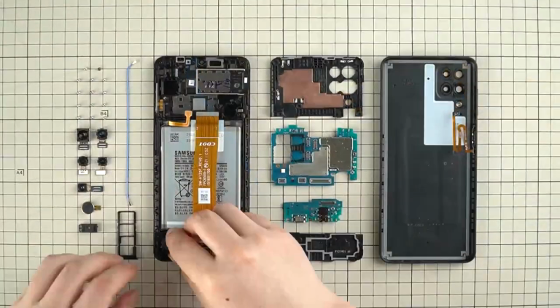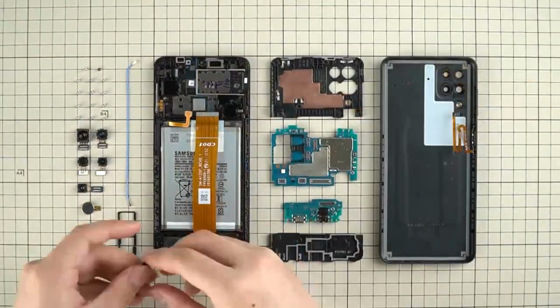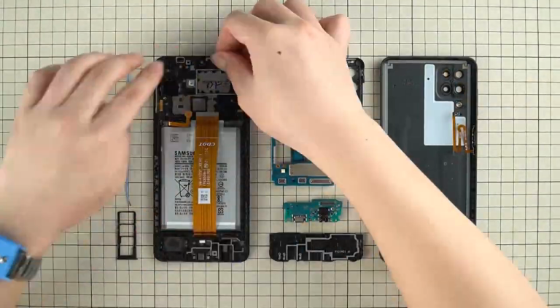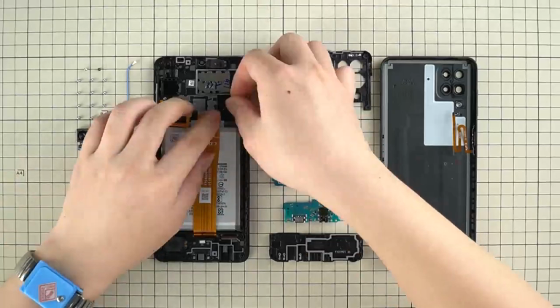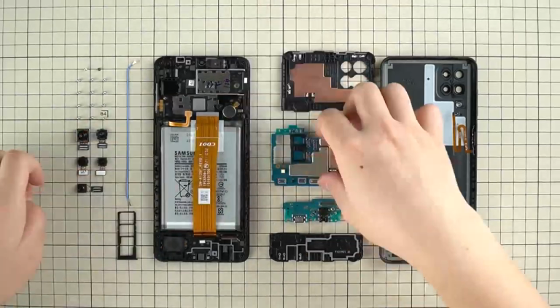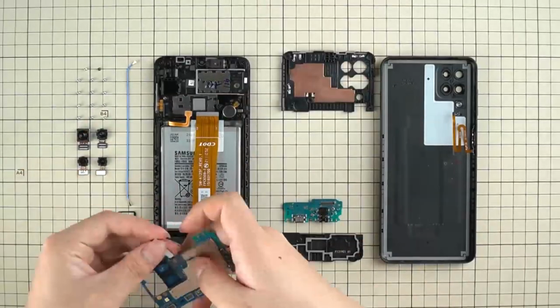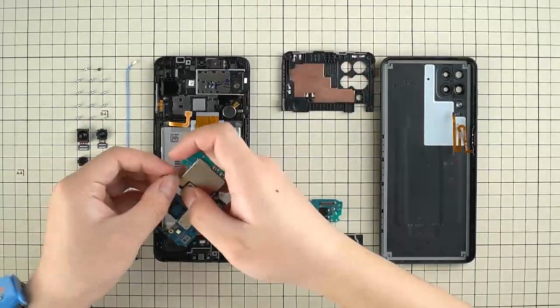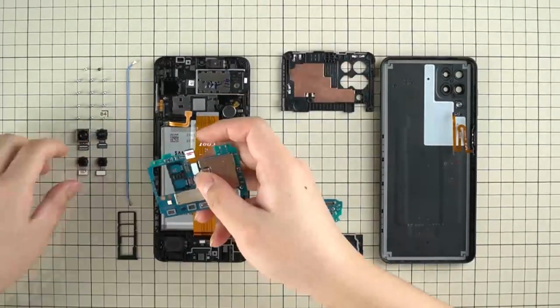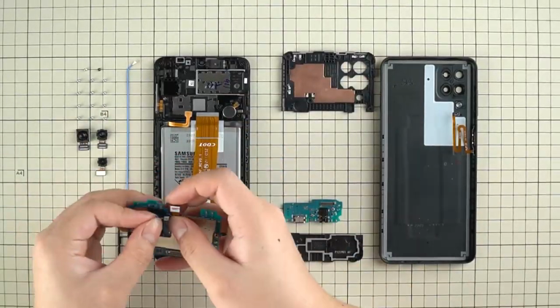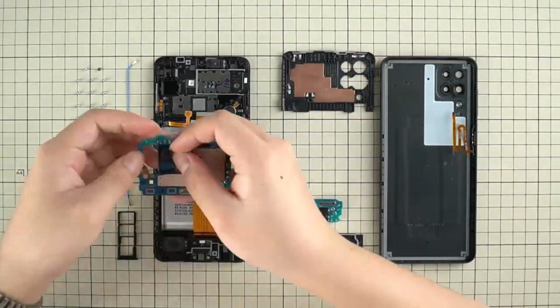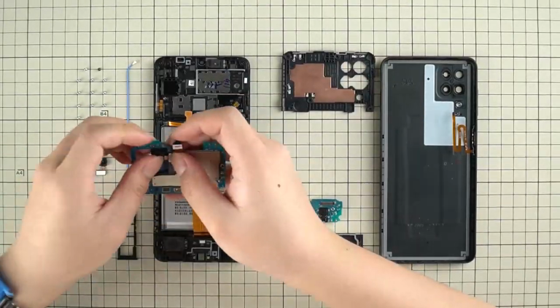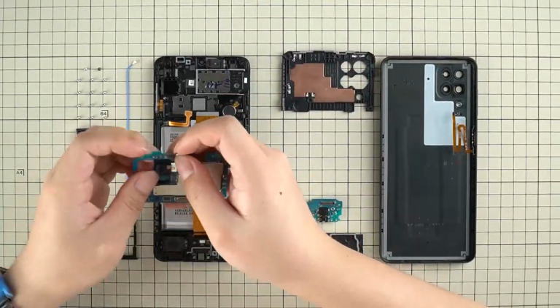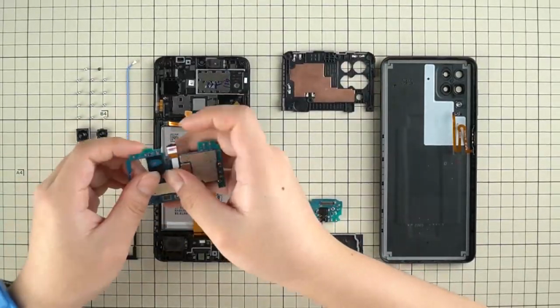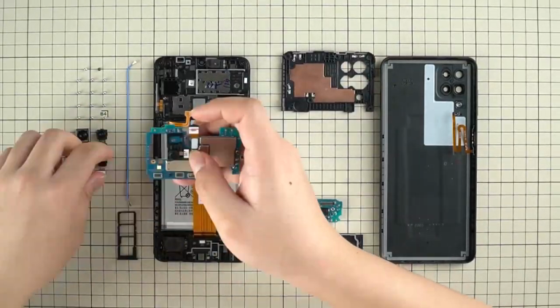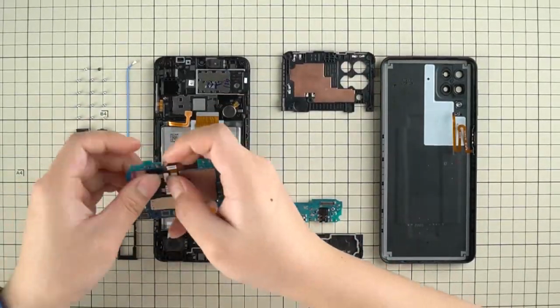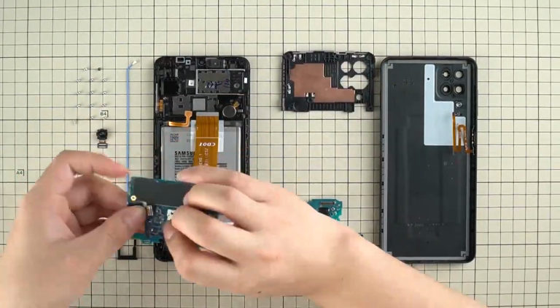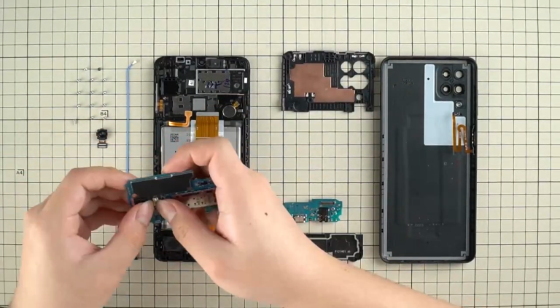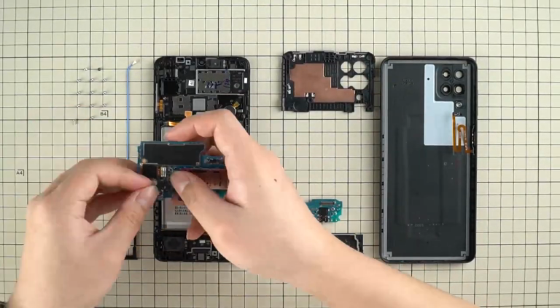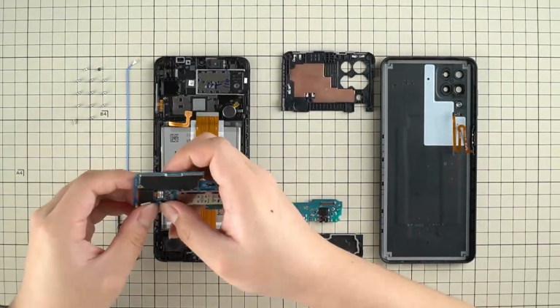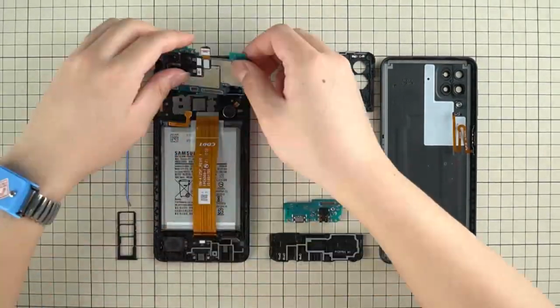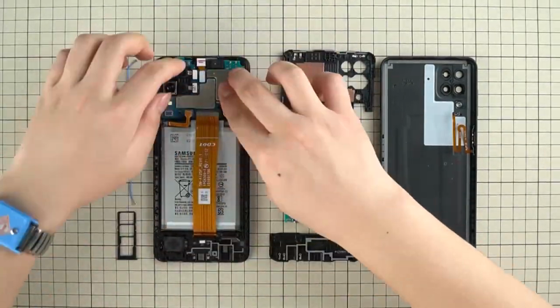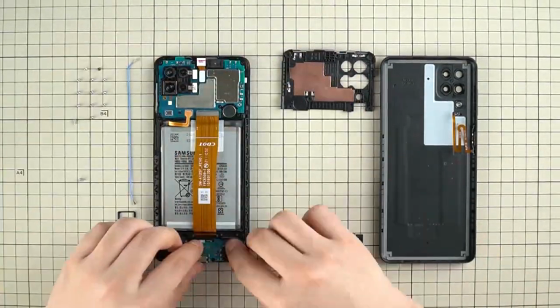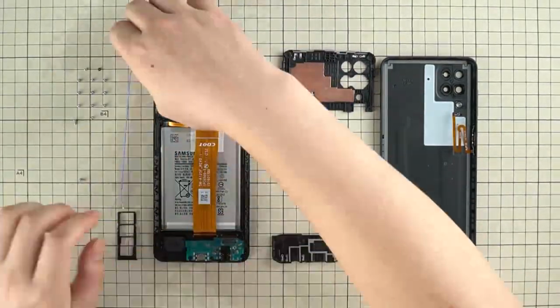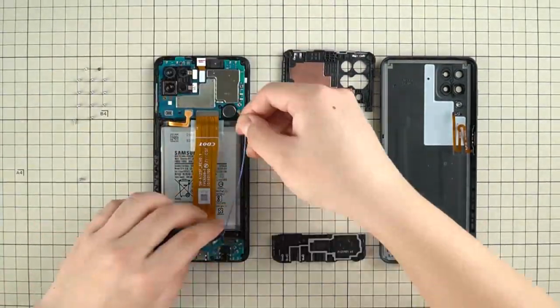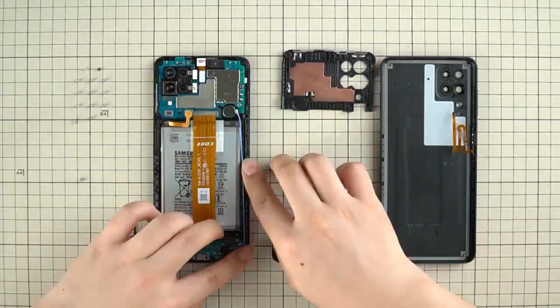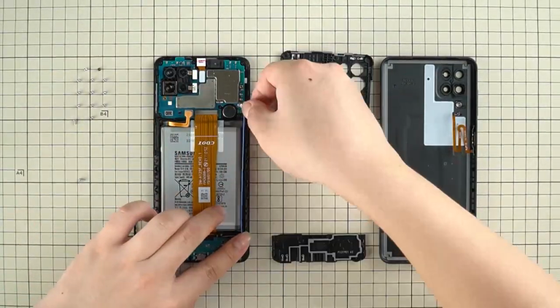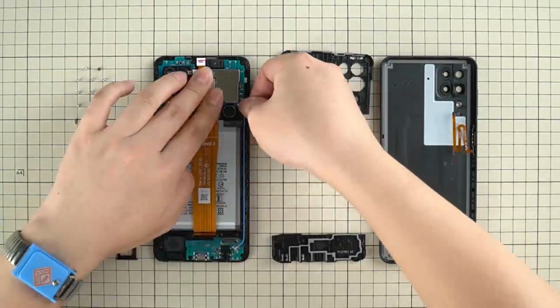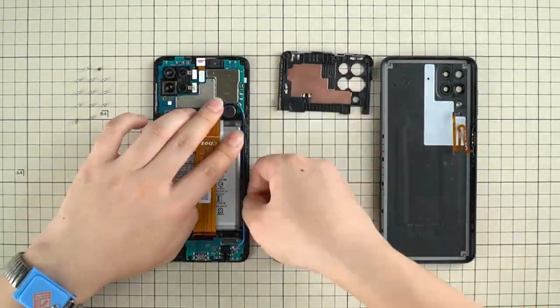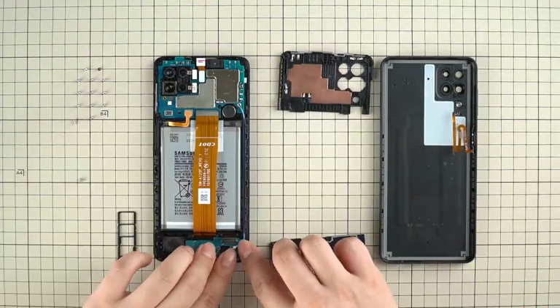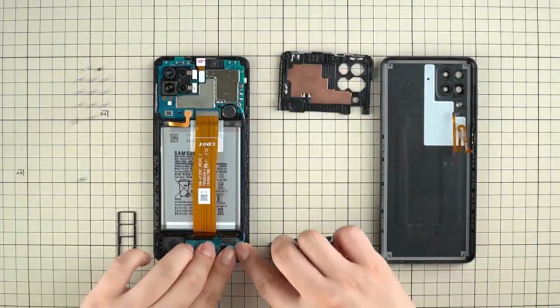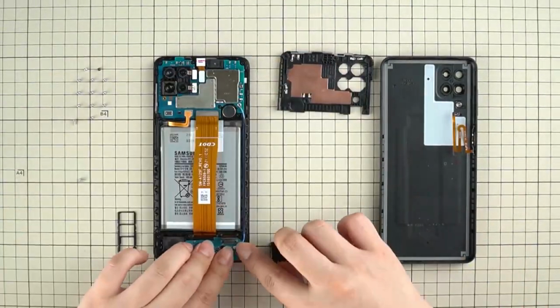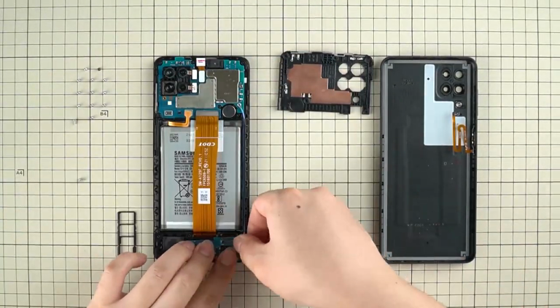All right, the teardown is complete. Now let's assemble everything back into the phone.